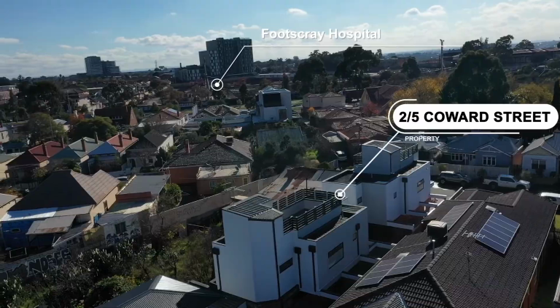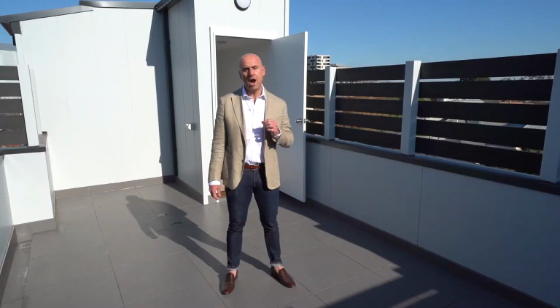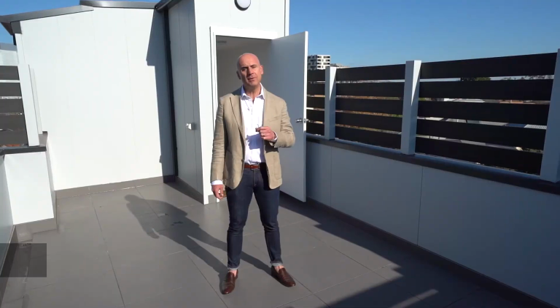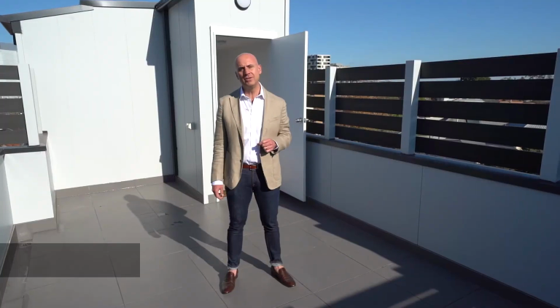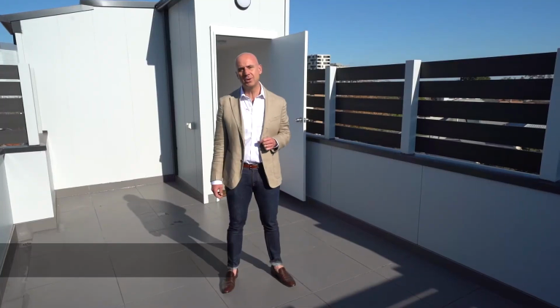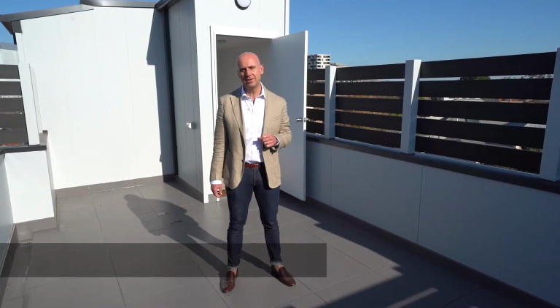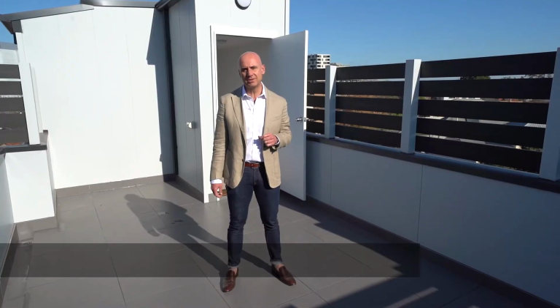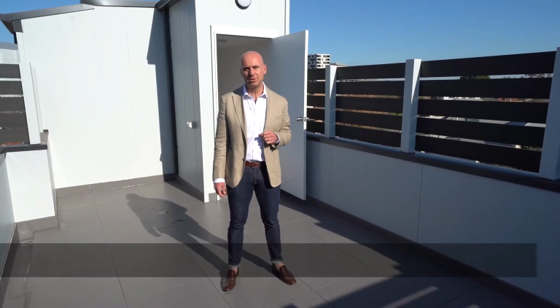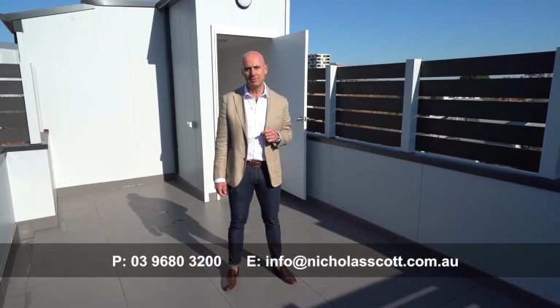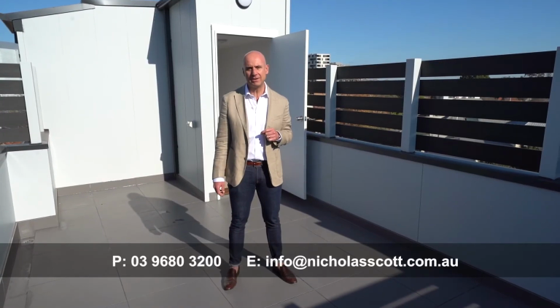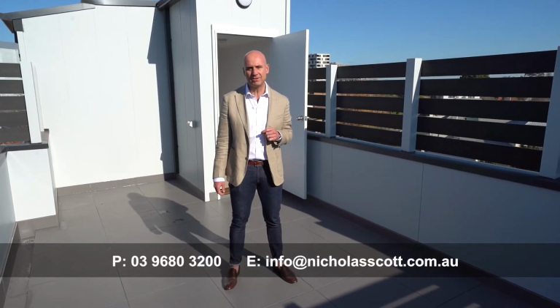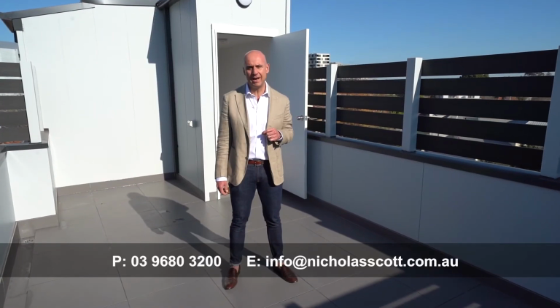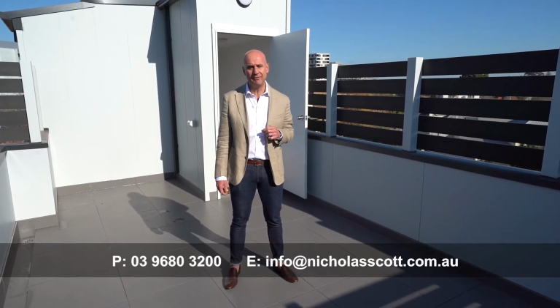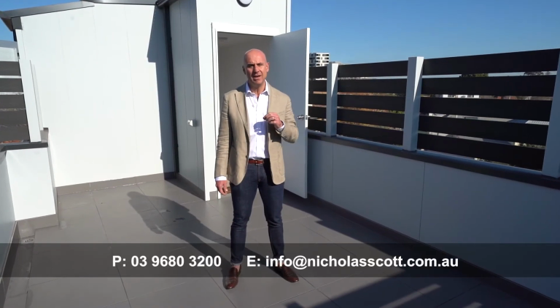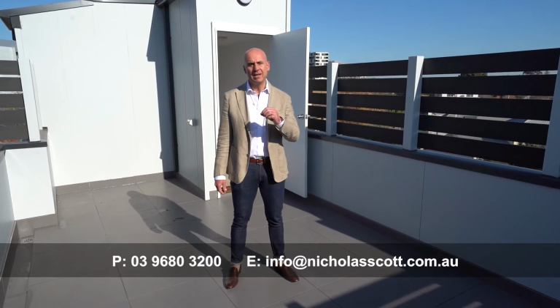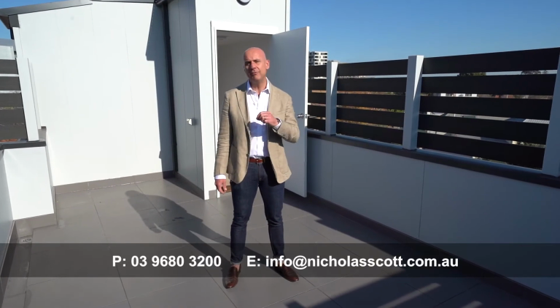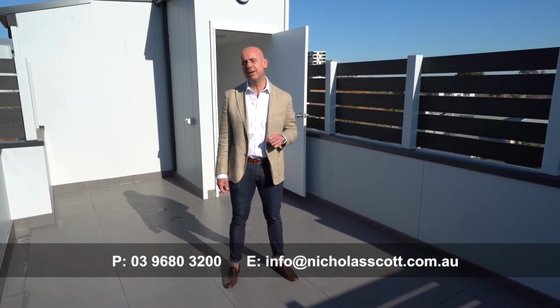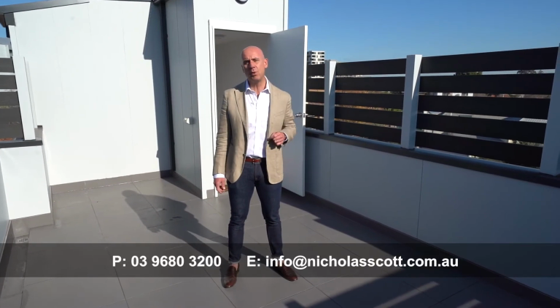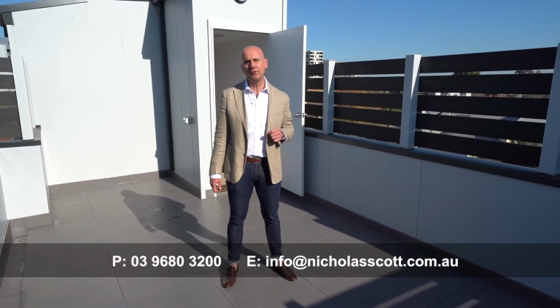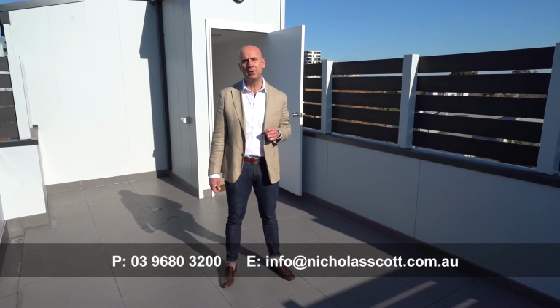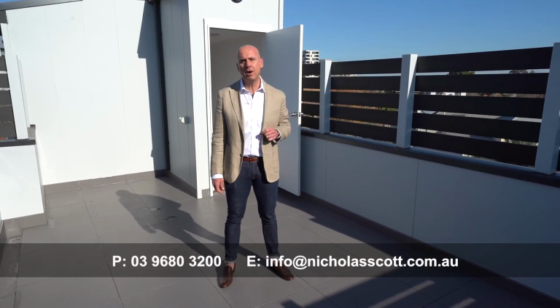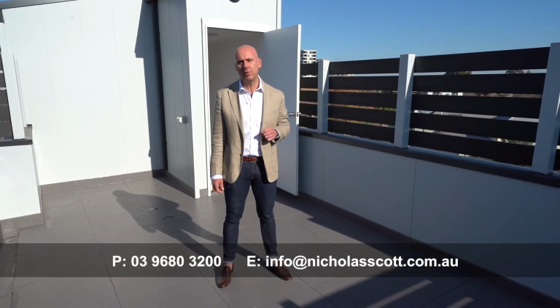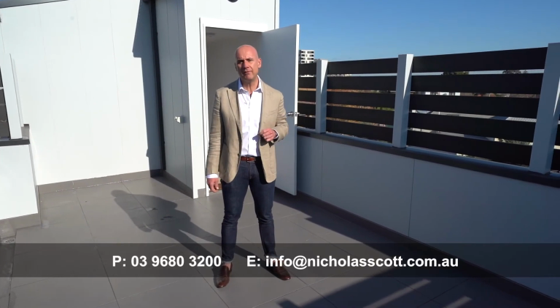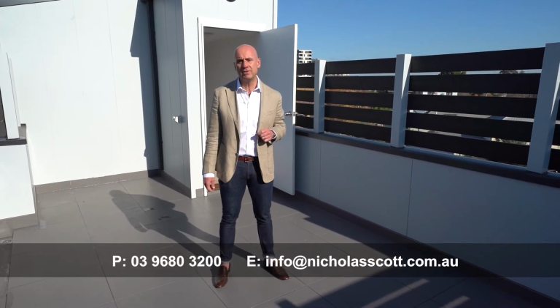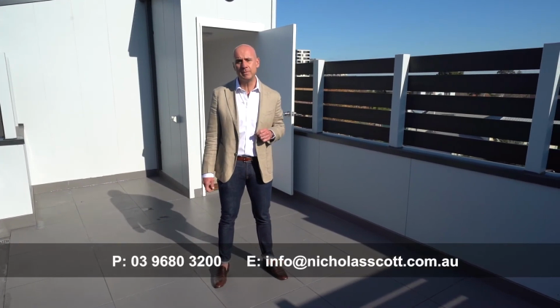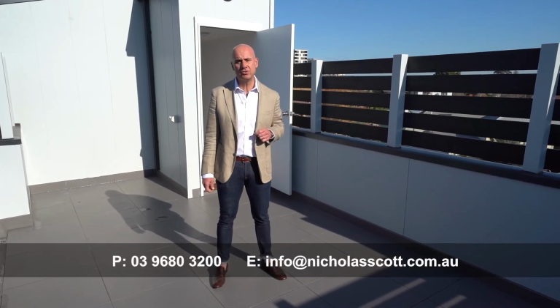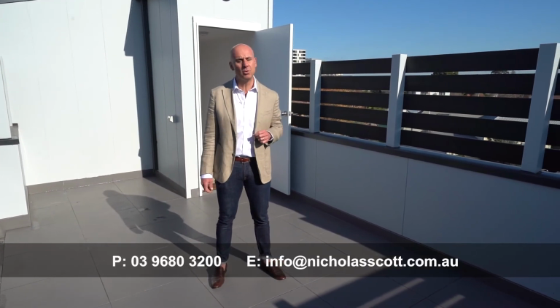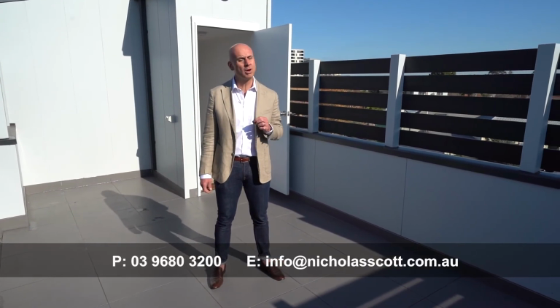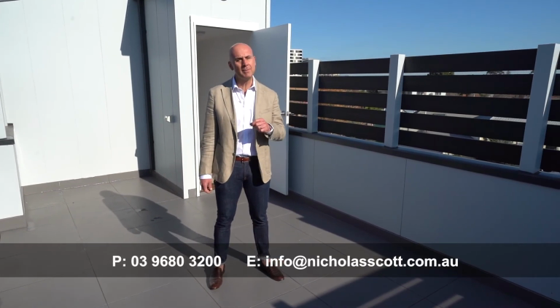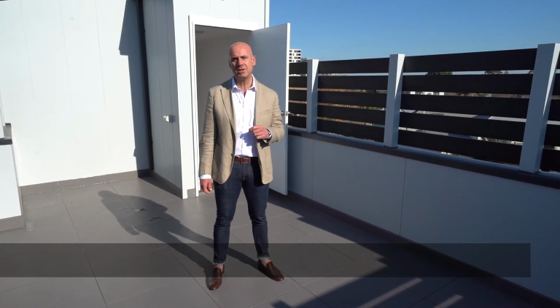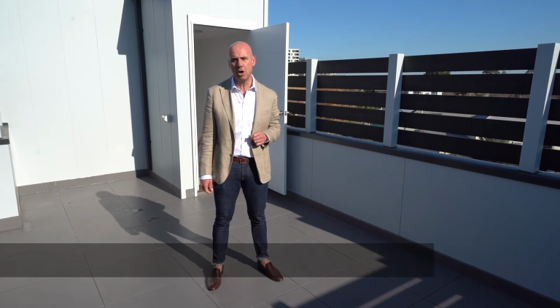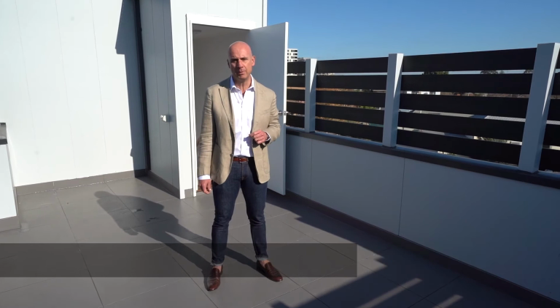Hope you've enjoyed this tour as much as I have. Give me a call for your own private inspection or come to the open.